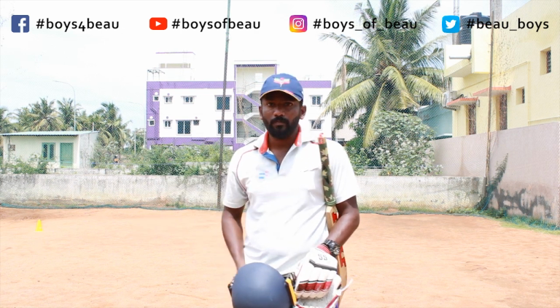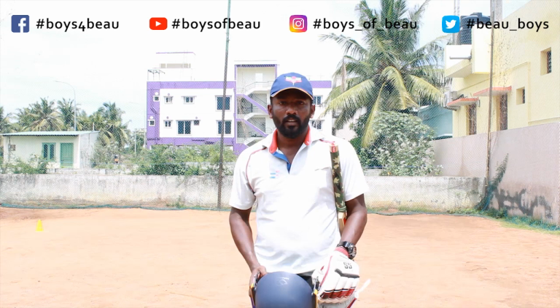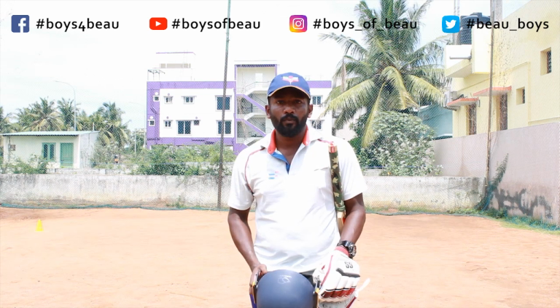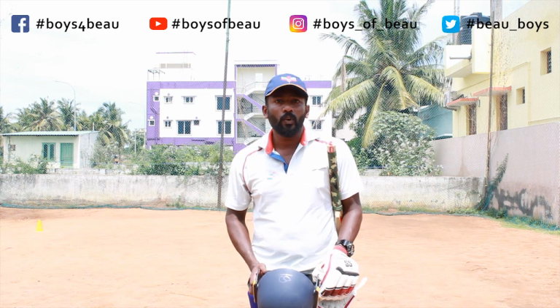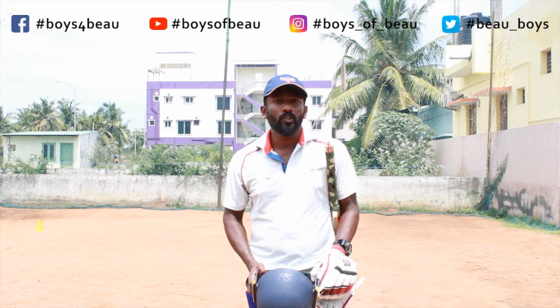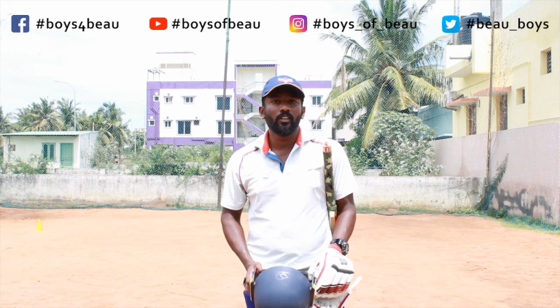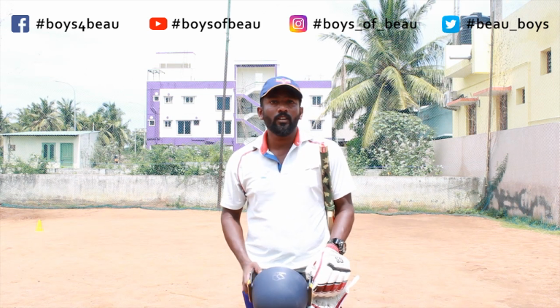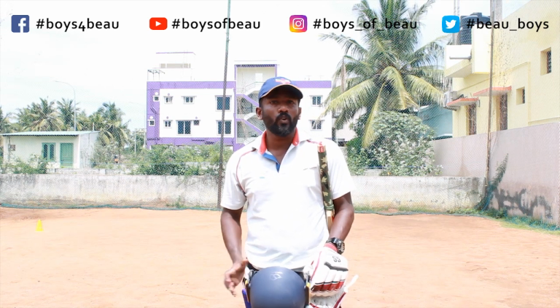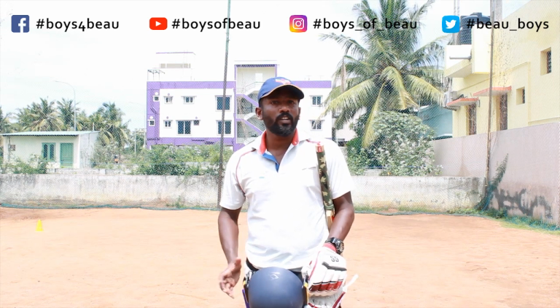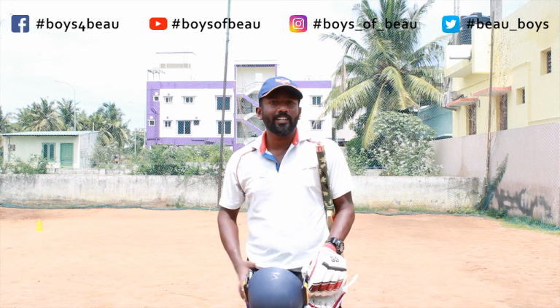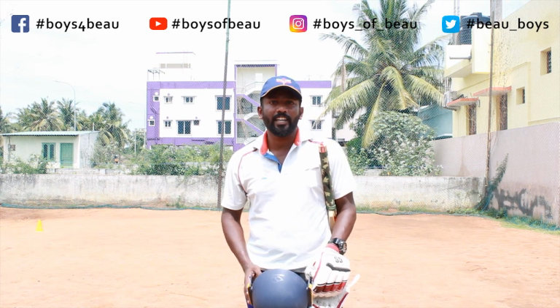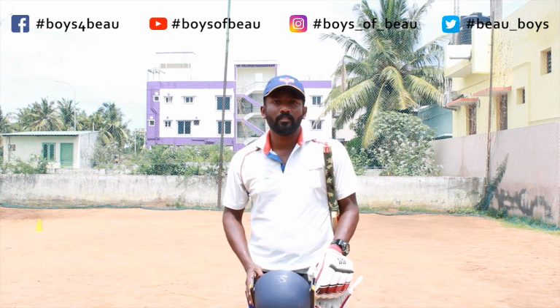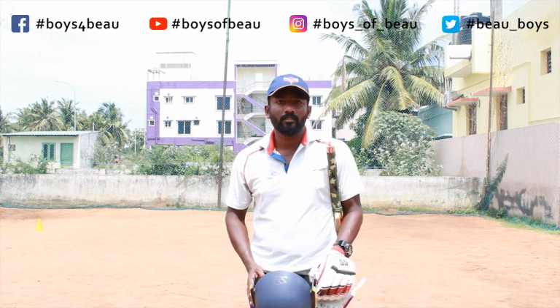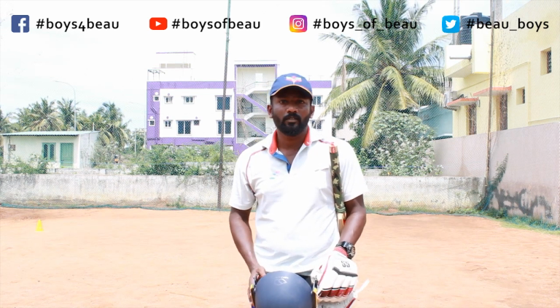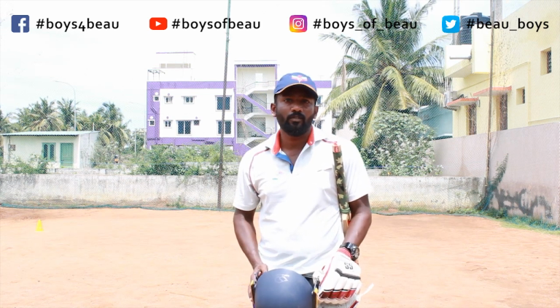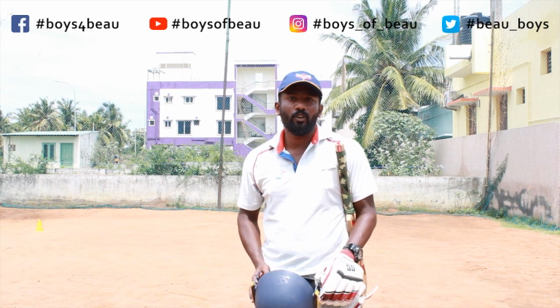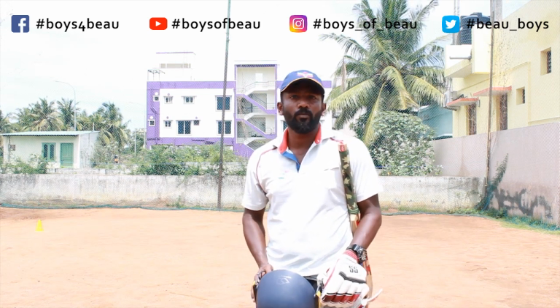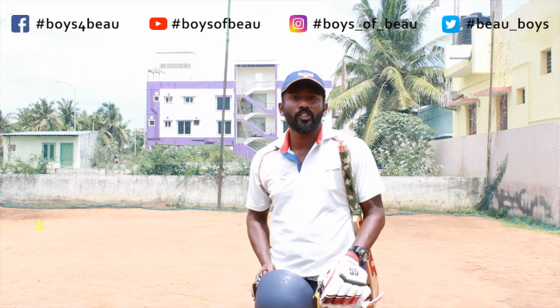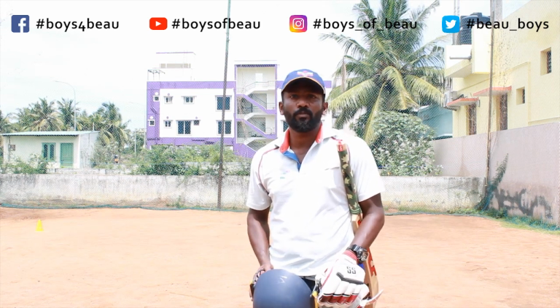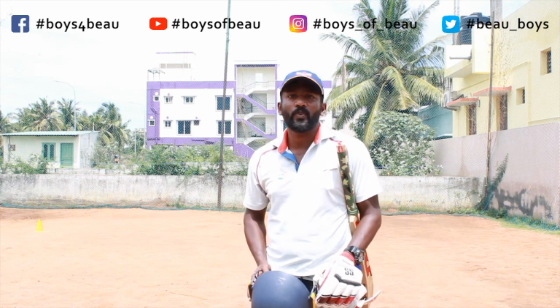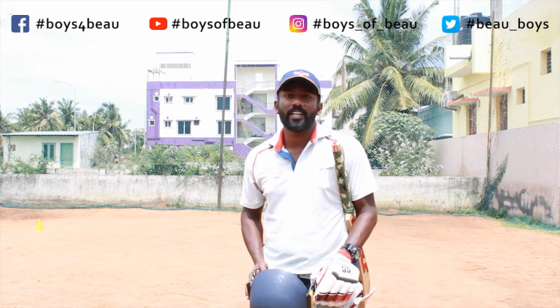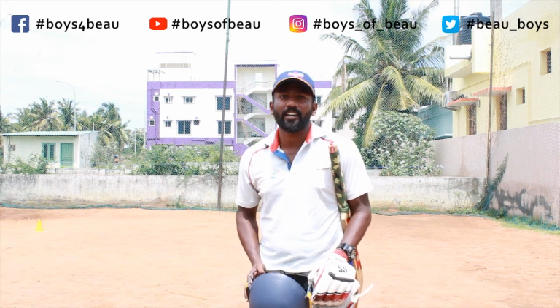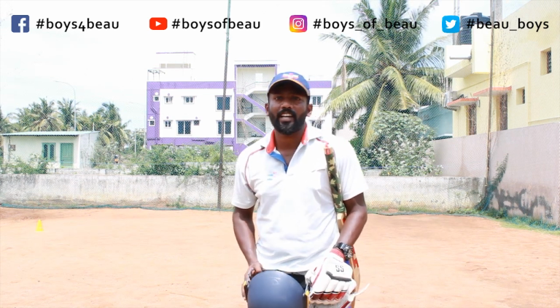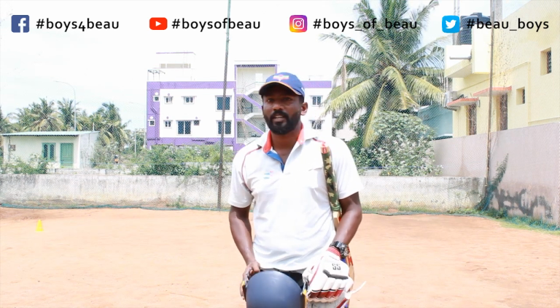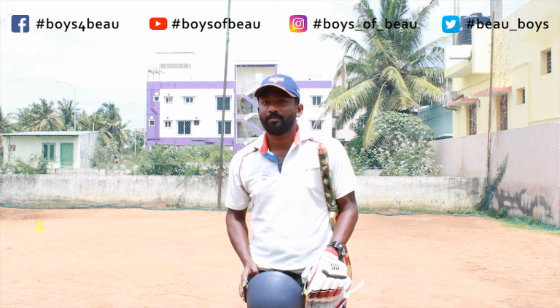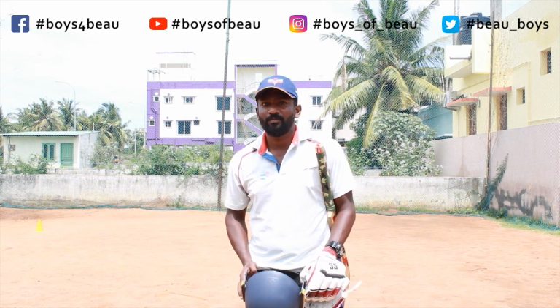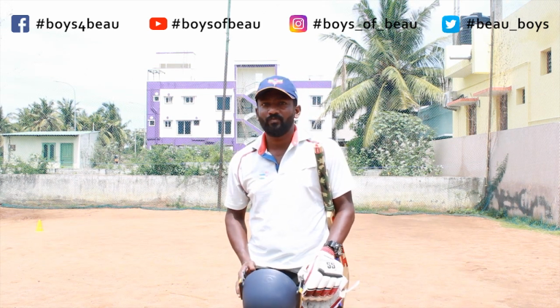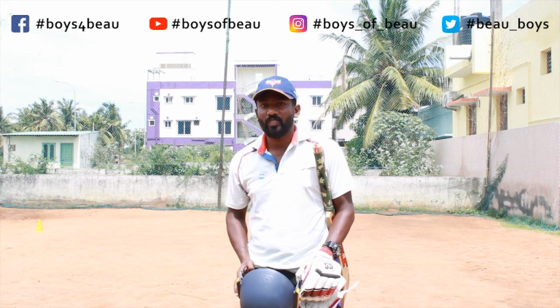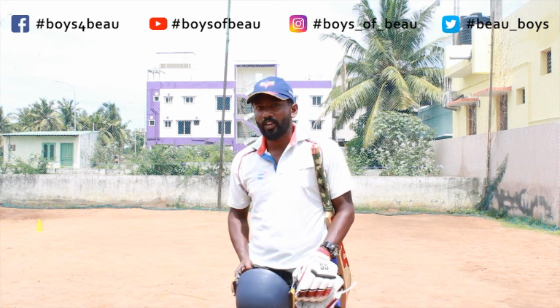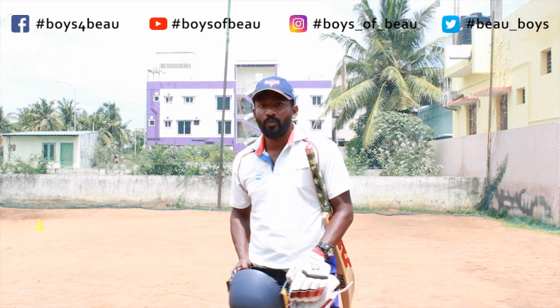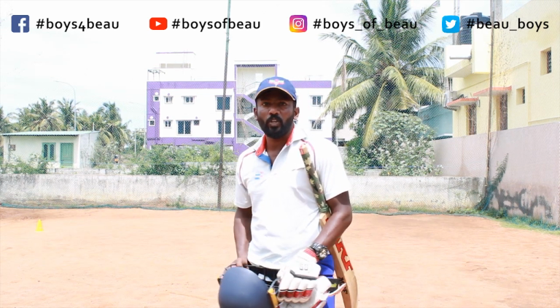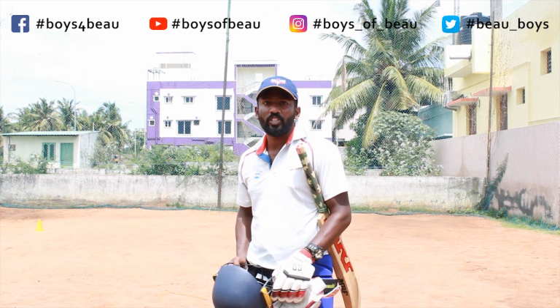If you want to learn more about cricket, follow Boys of View Cricket Academy. Thank you for watching.